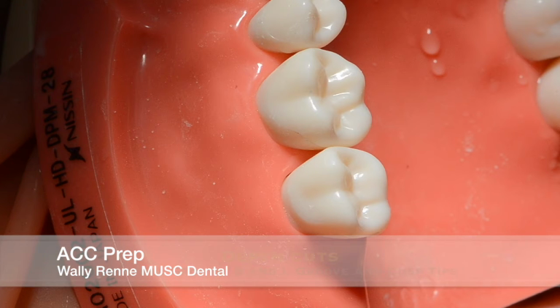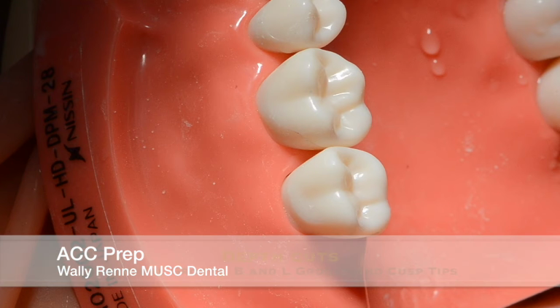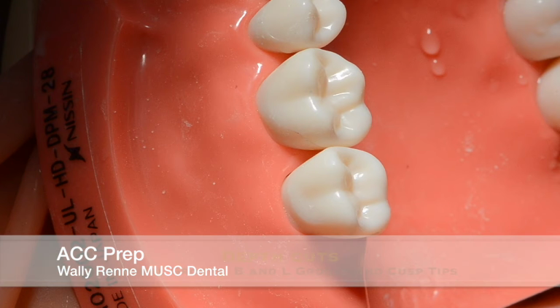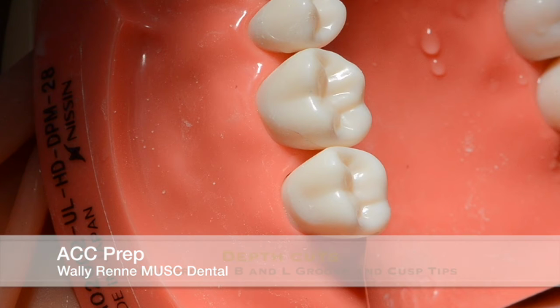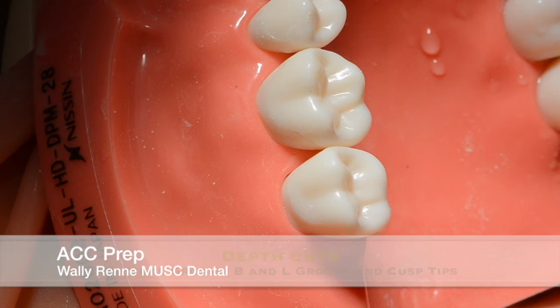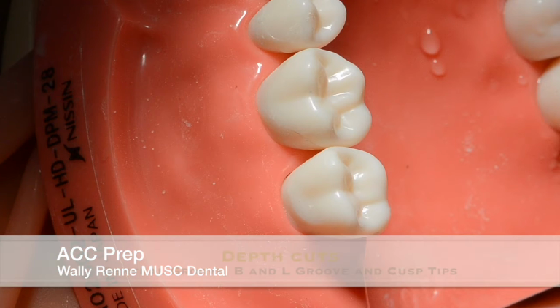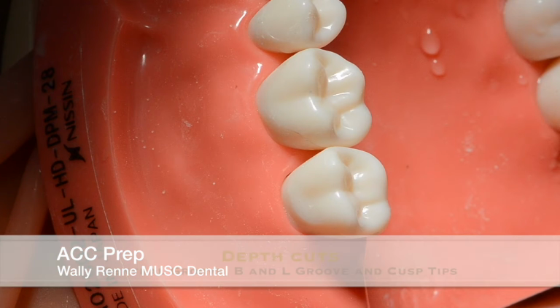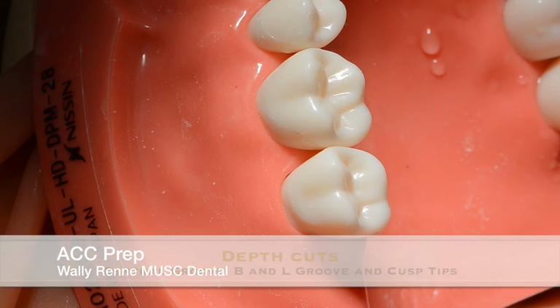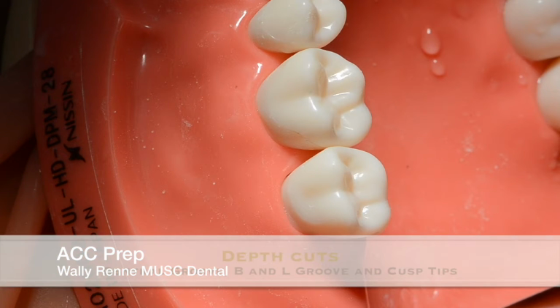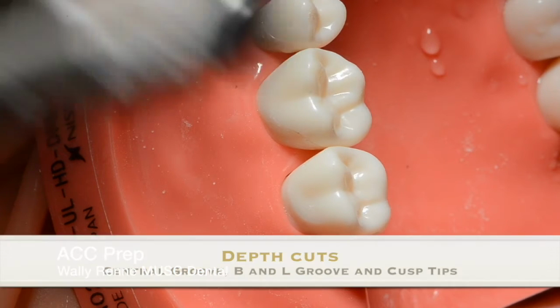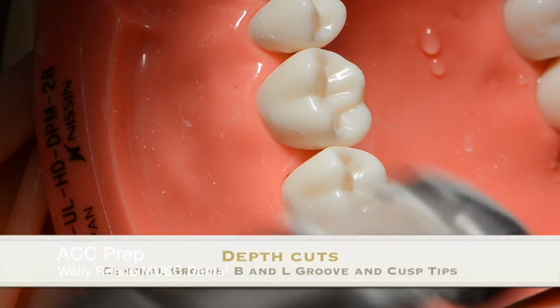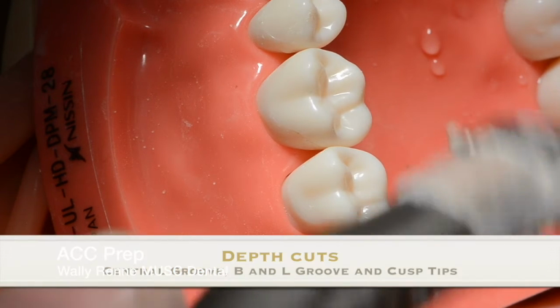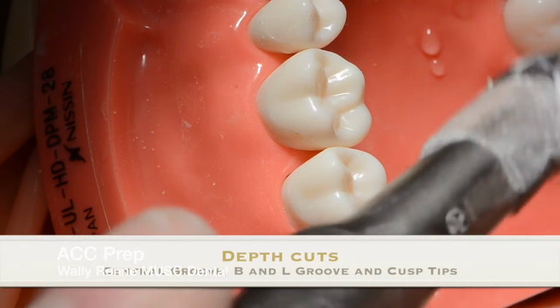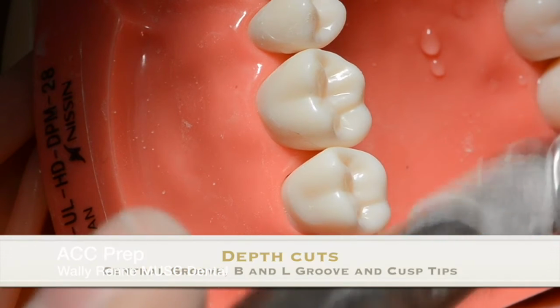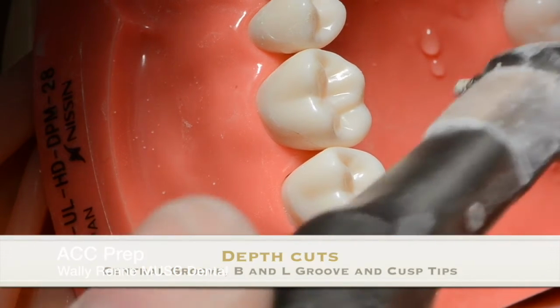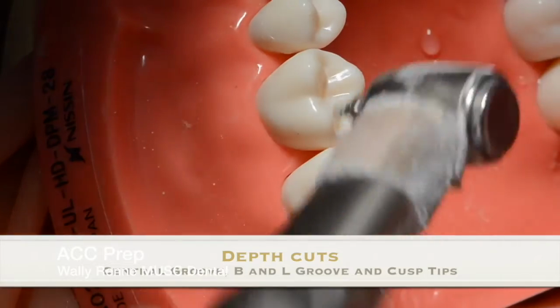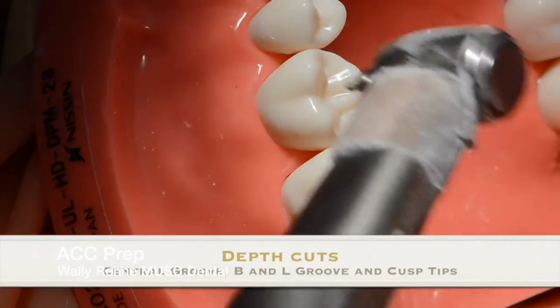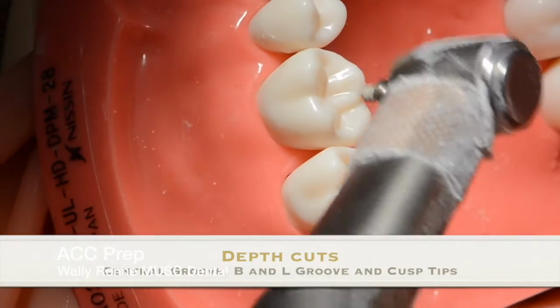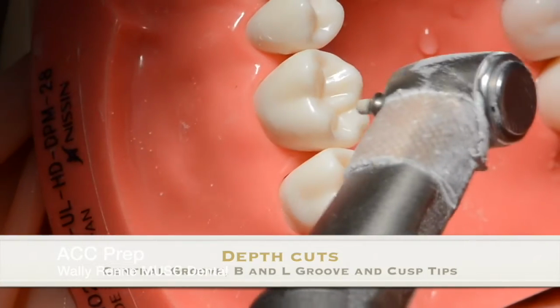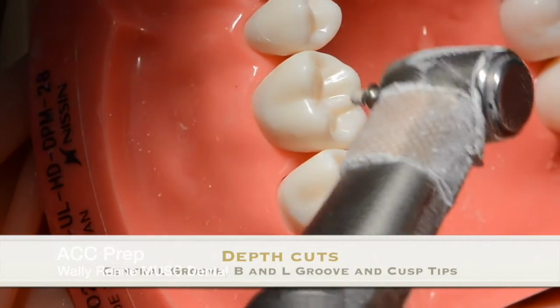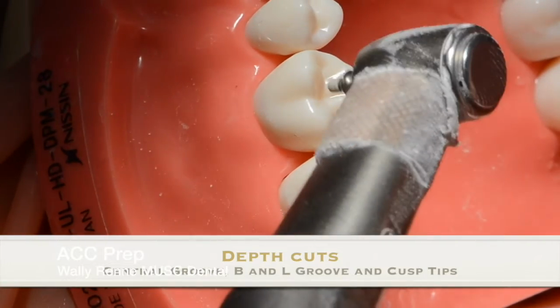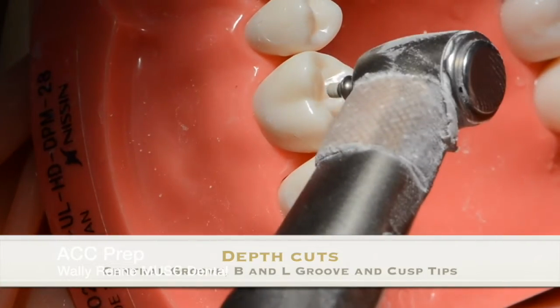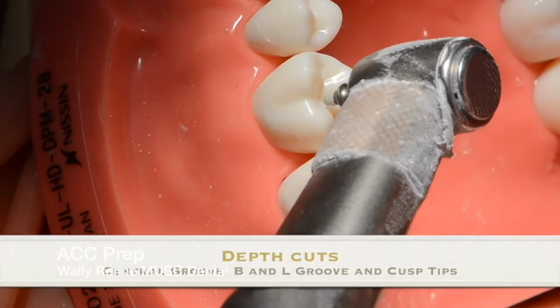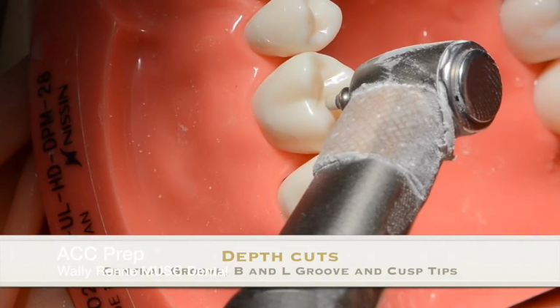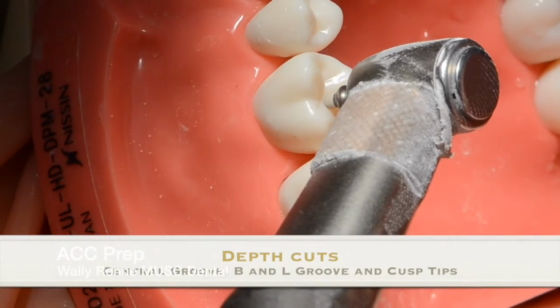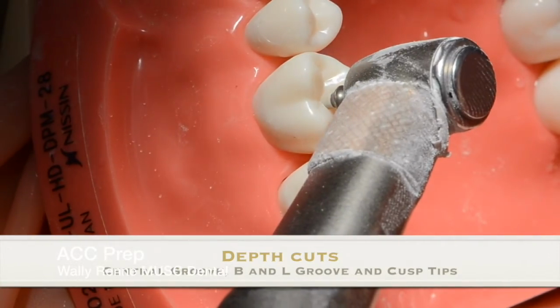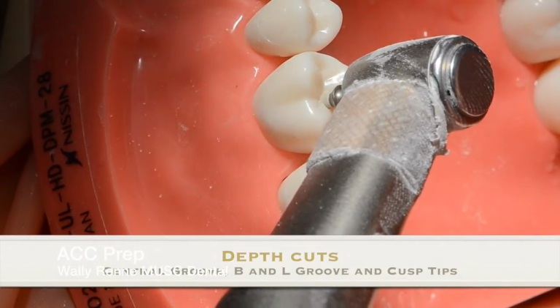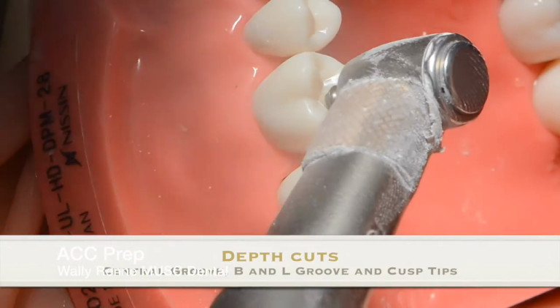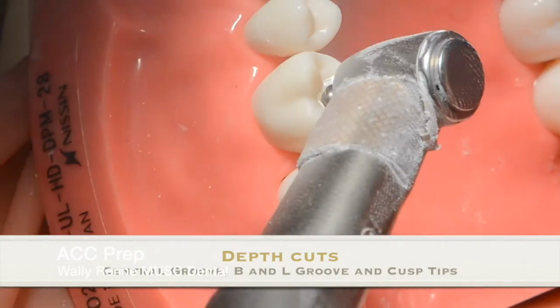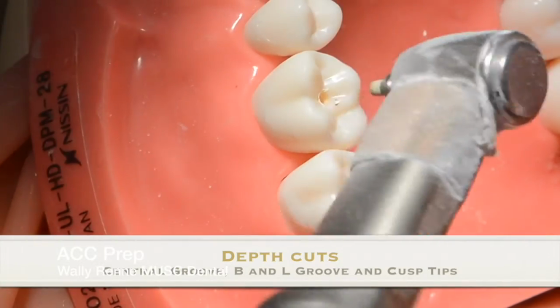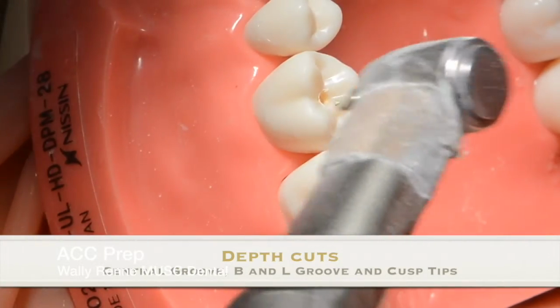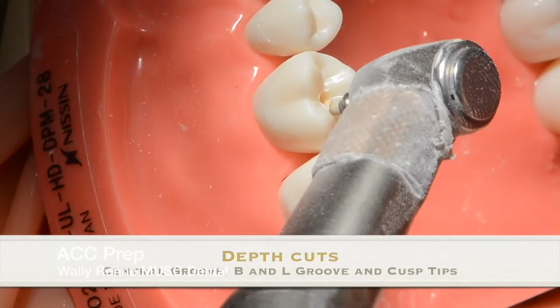If you're using a weaker ceramic or cementing Emax, you go with the 1.5mm depth cut bur.